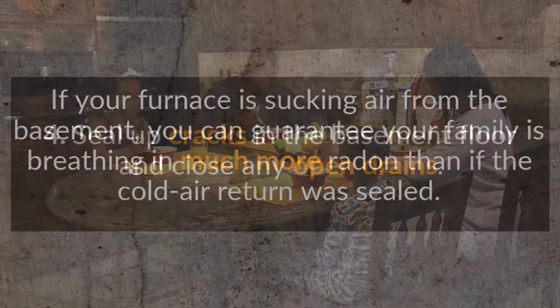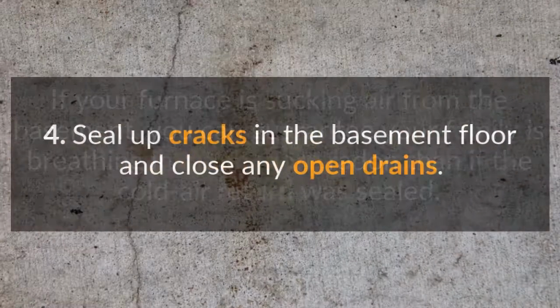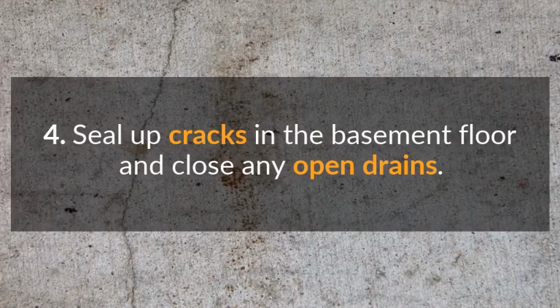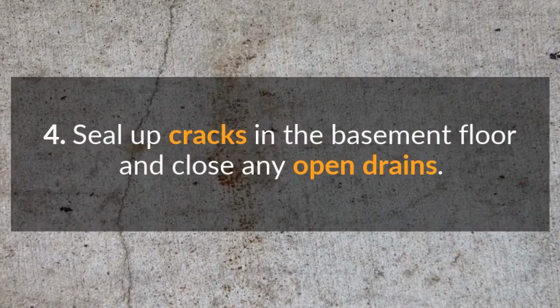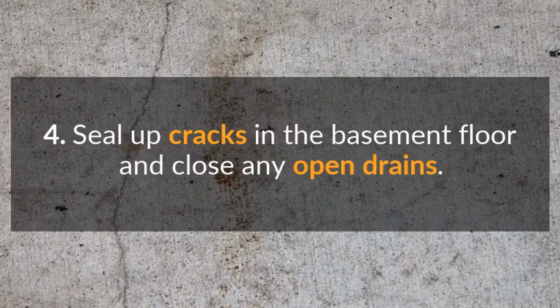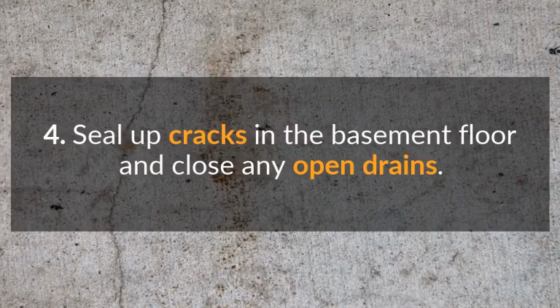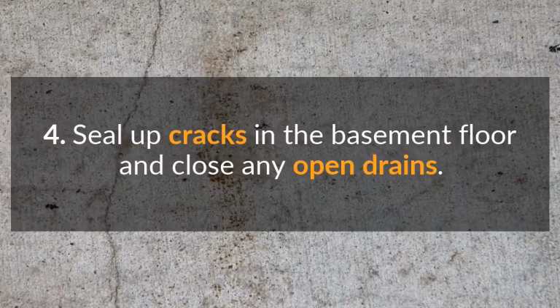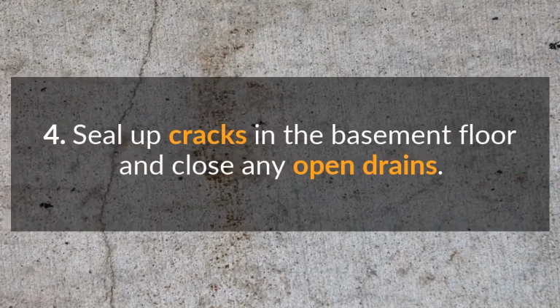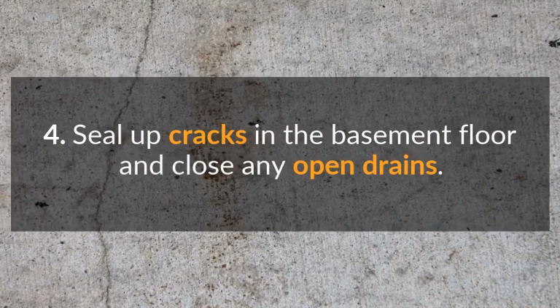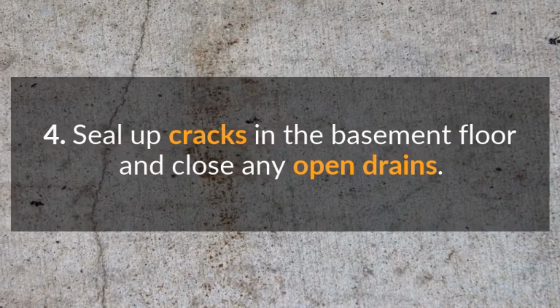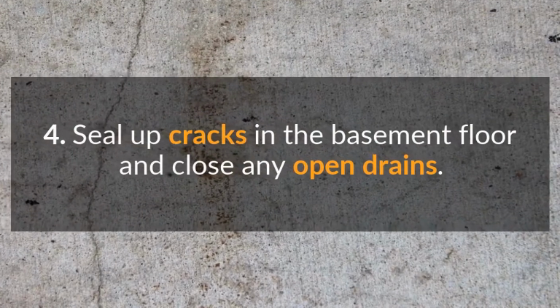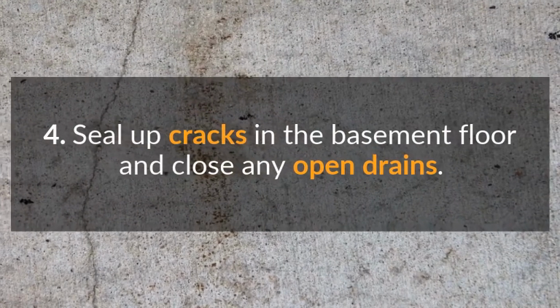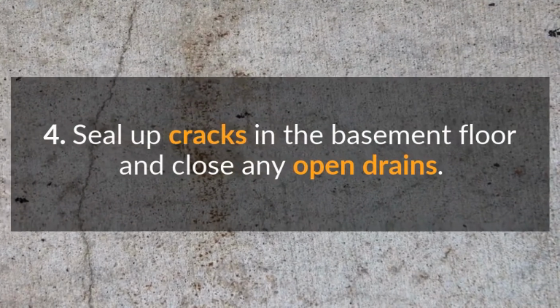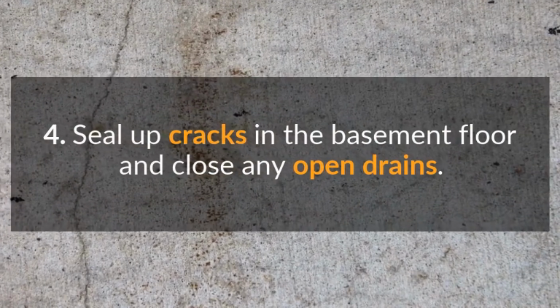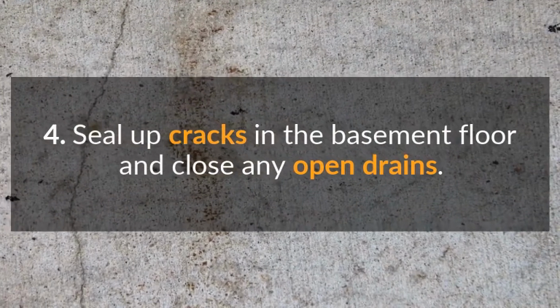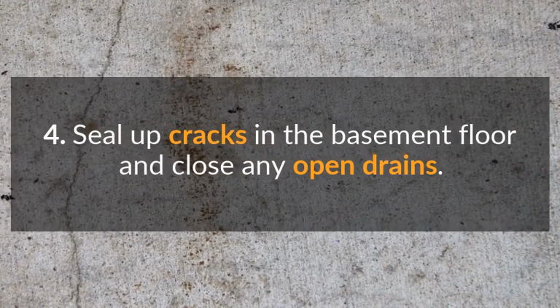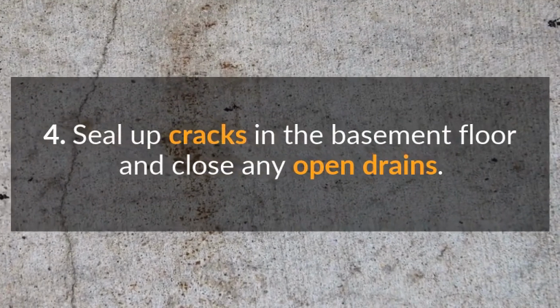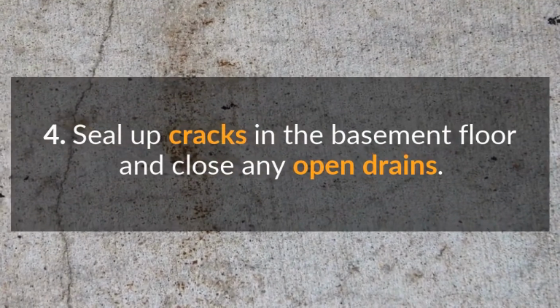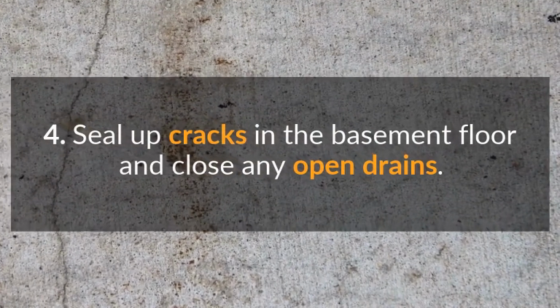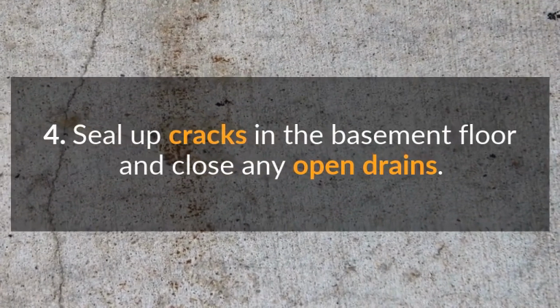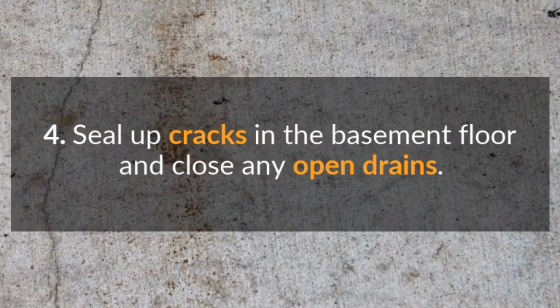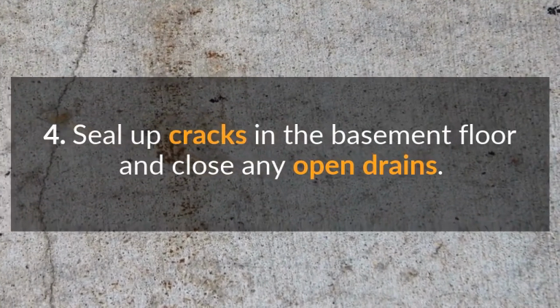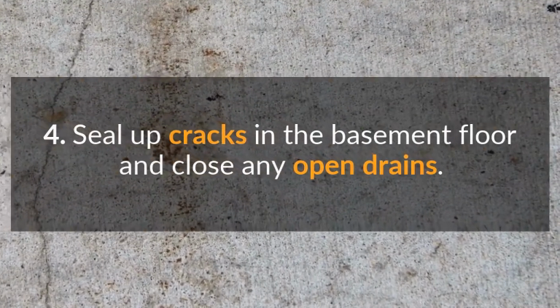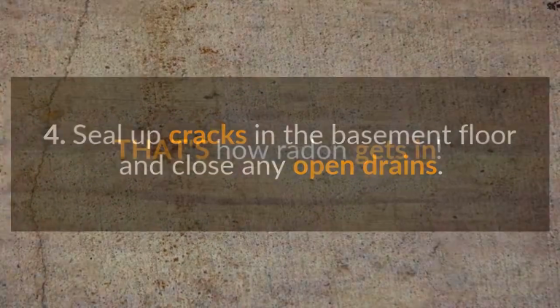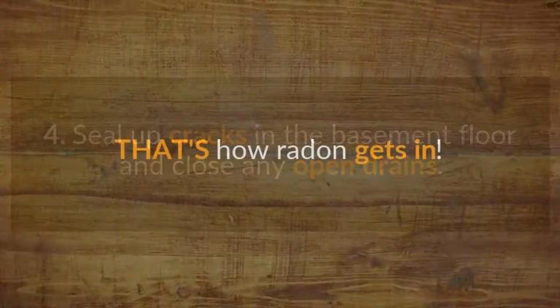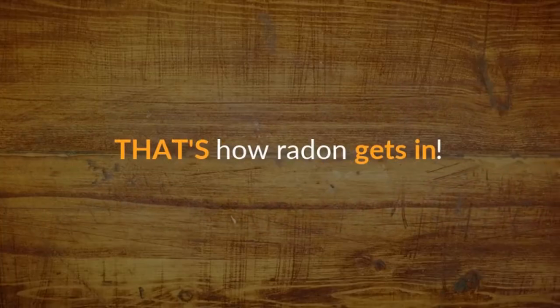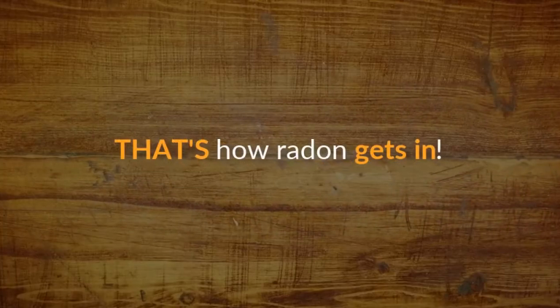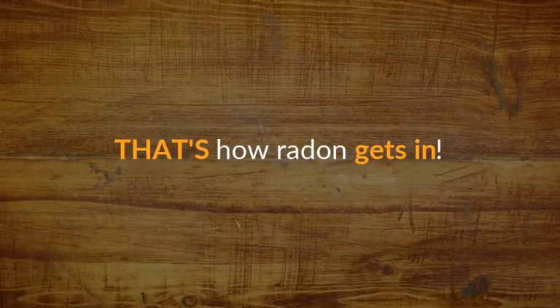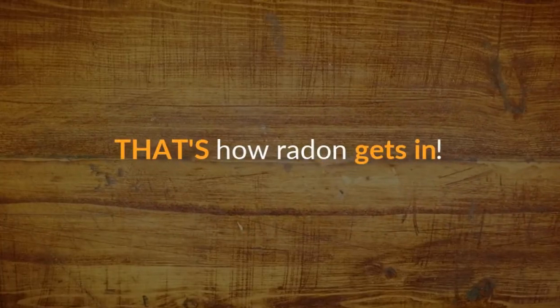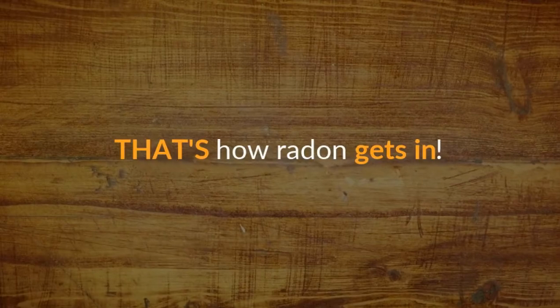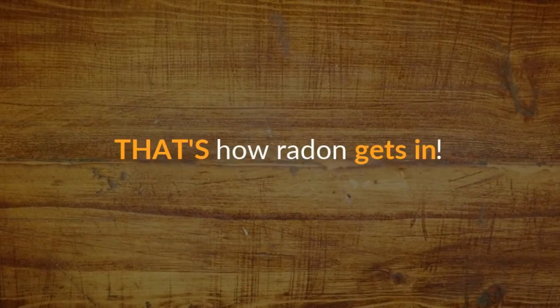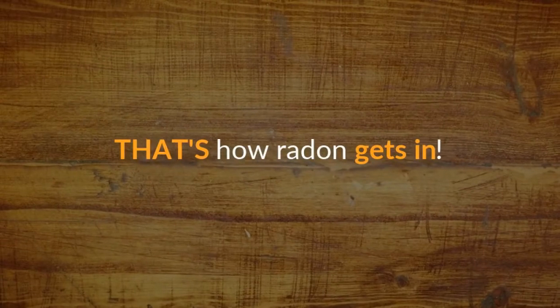Fourth, seal up cracks in the basement floor and close any open drains. That's how radon gets in.